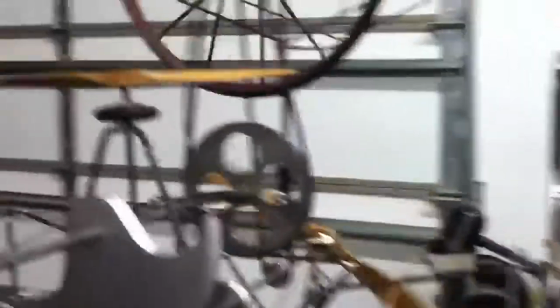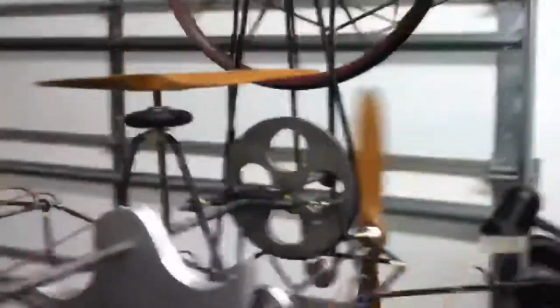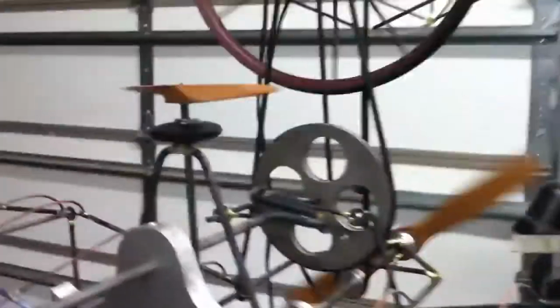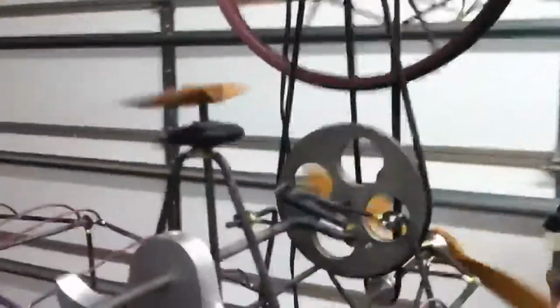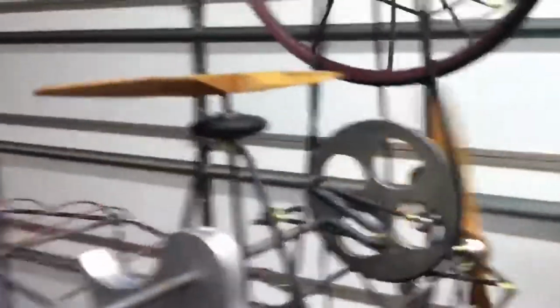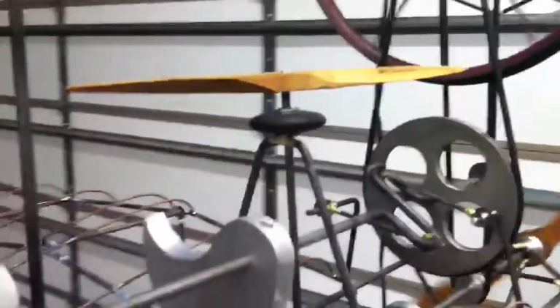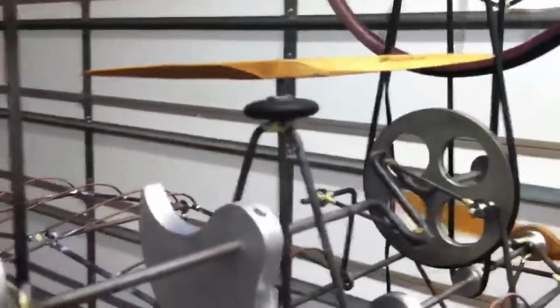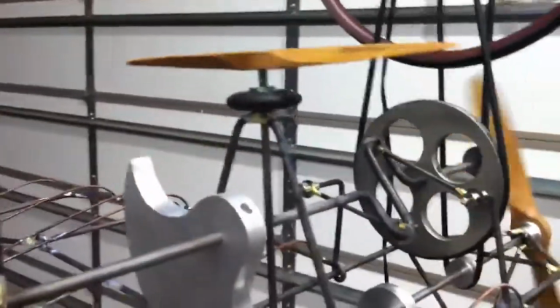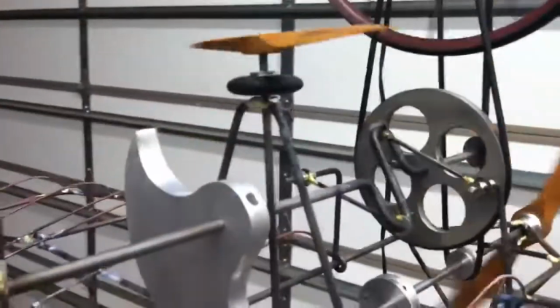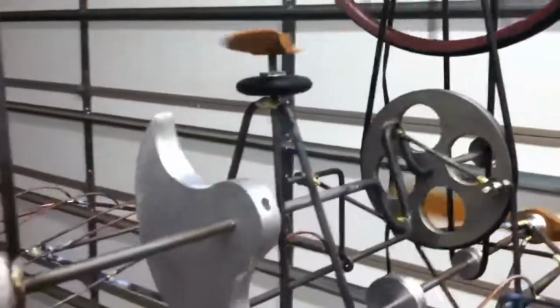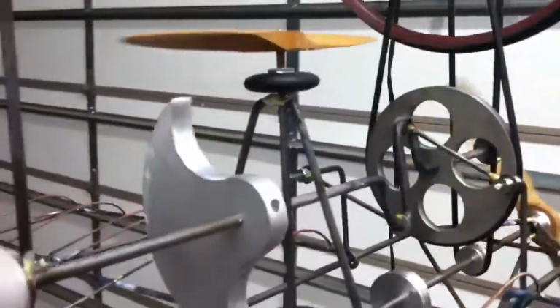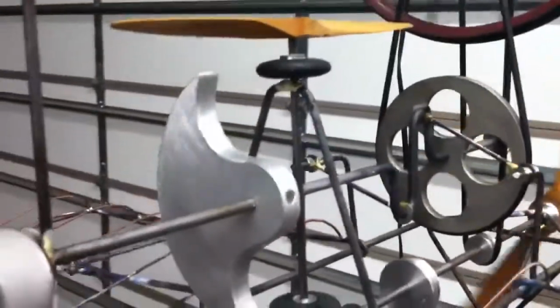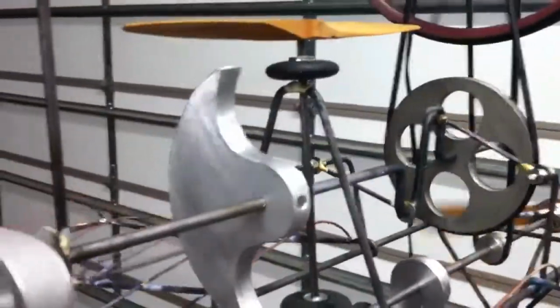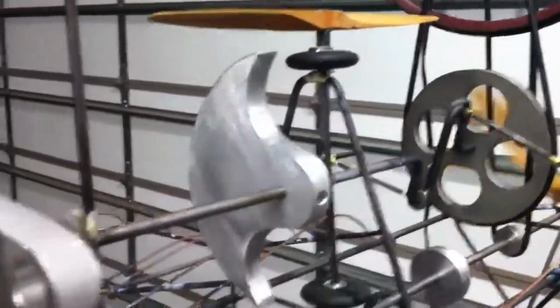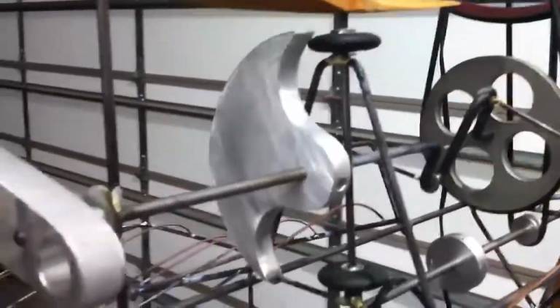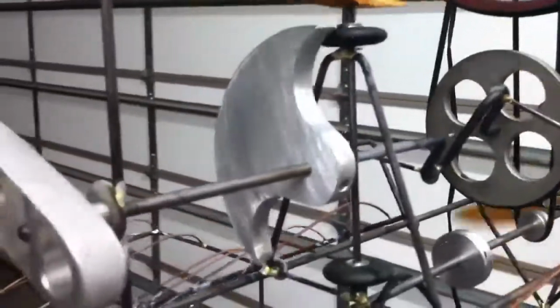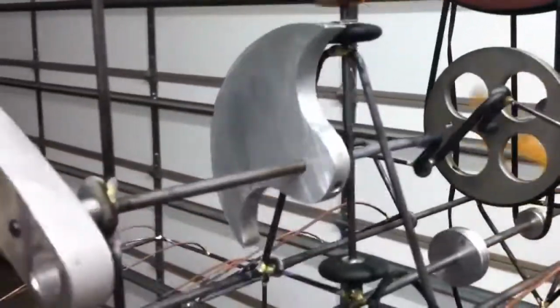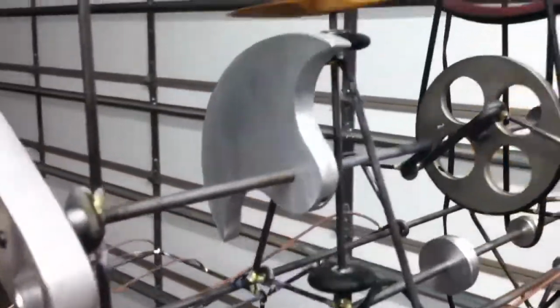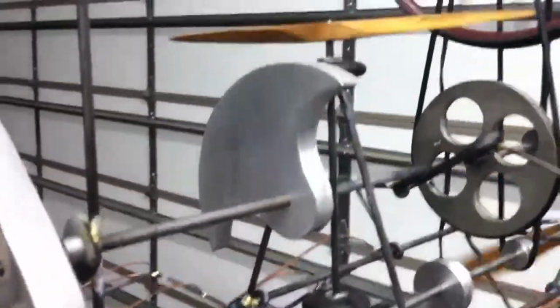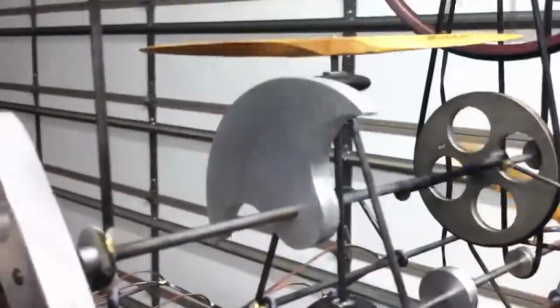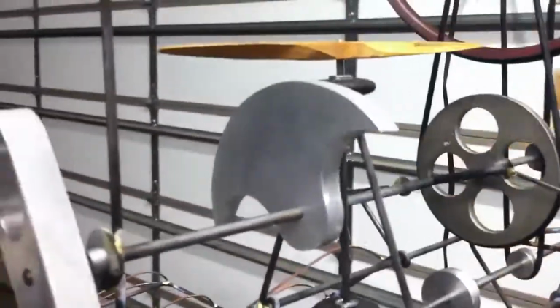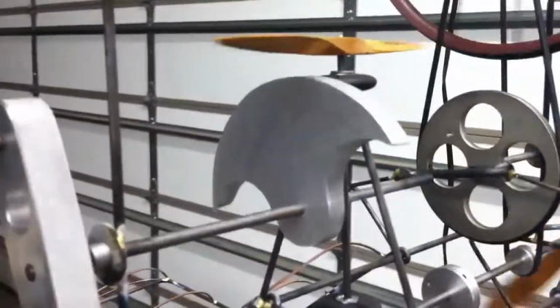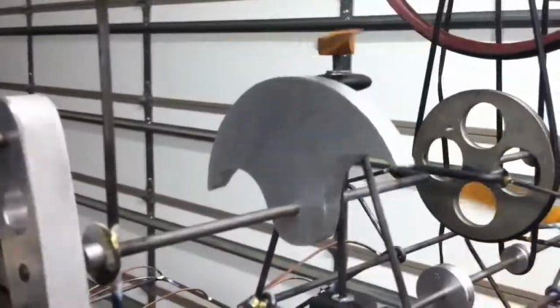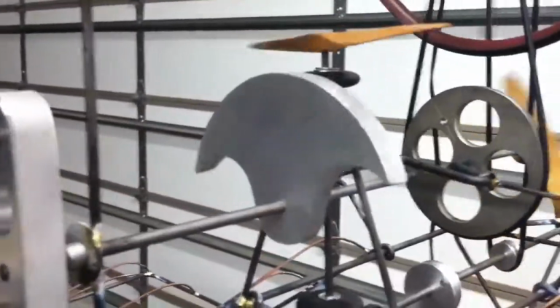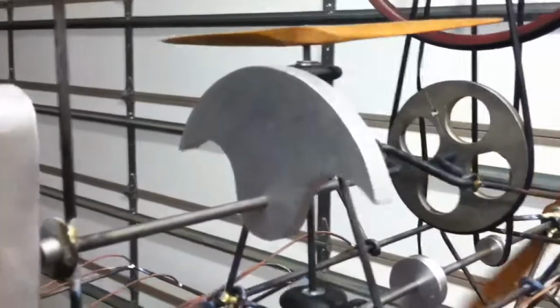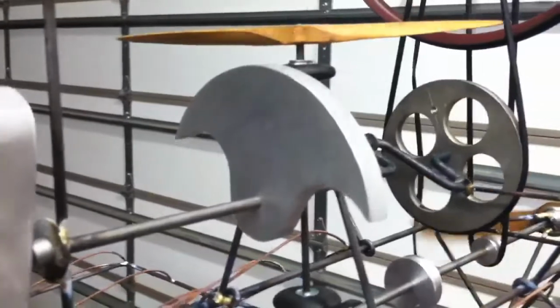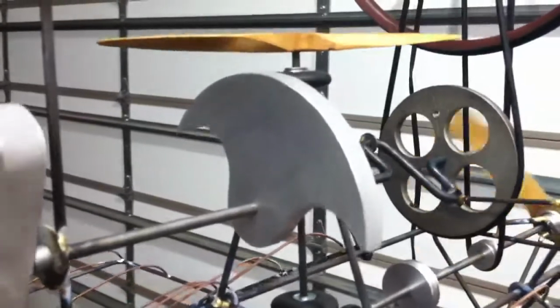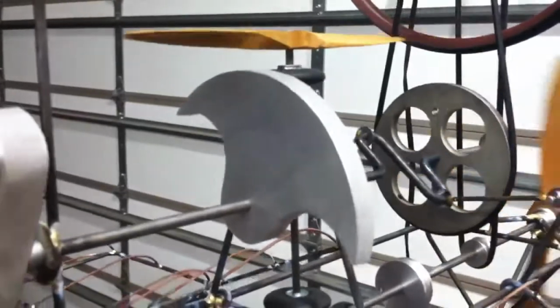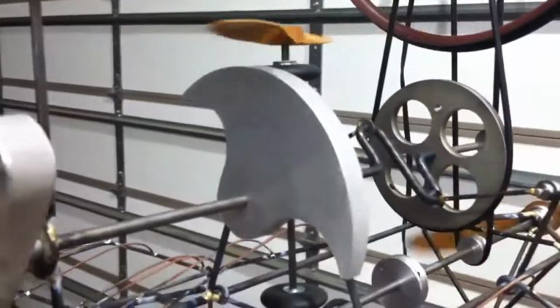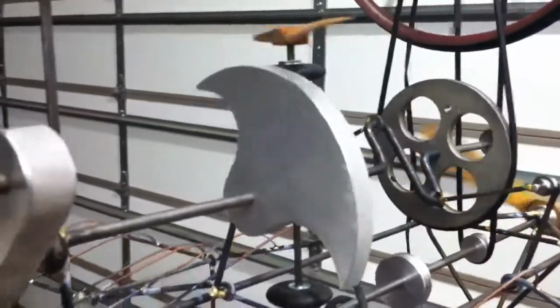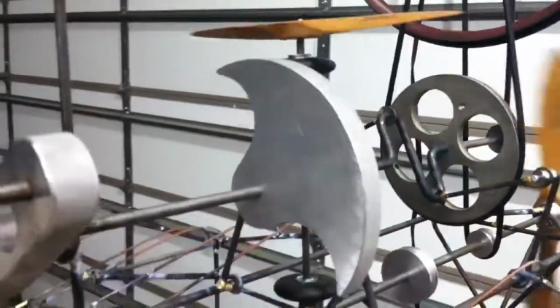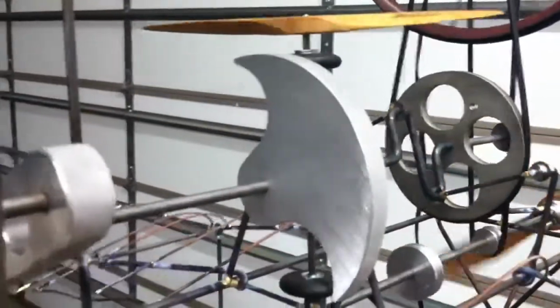And on the left of that same crankshaft, there's a counterbalance to offset the weight of the wings.